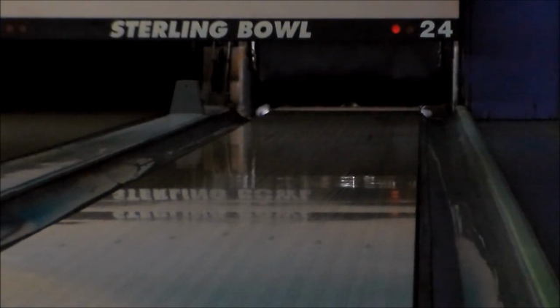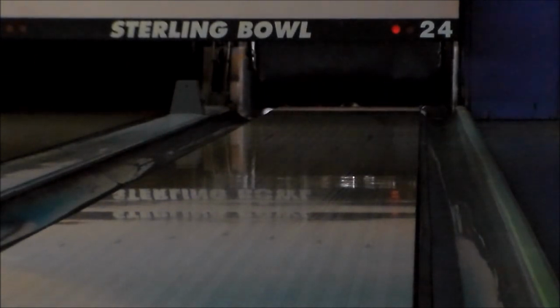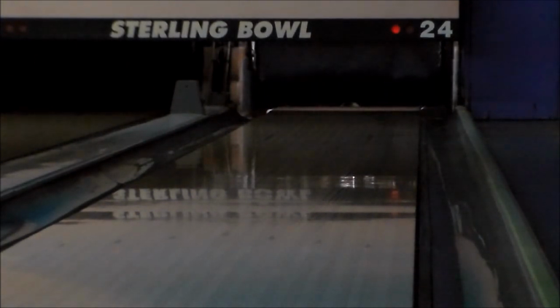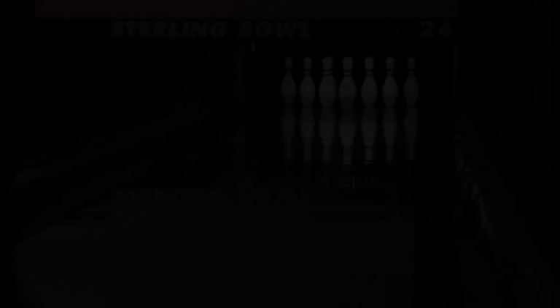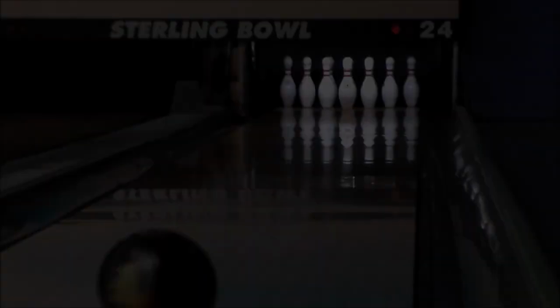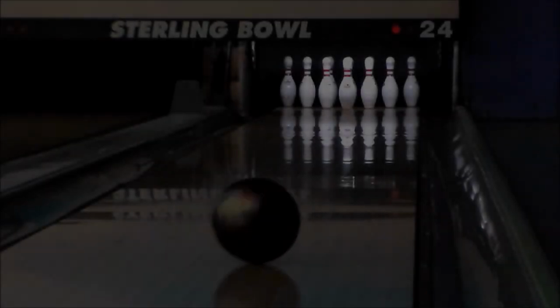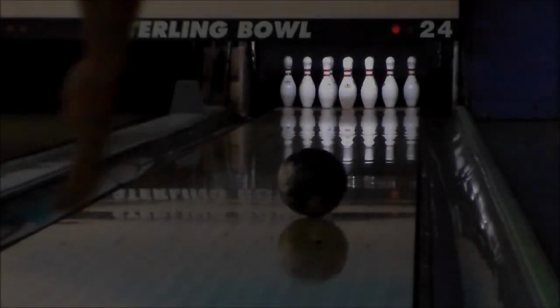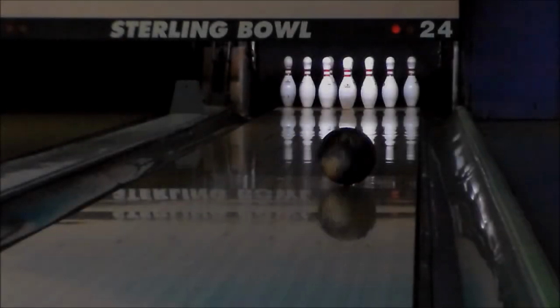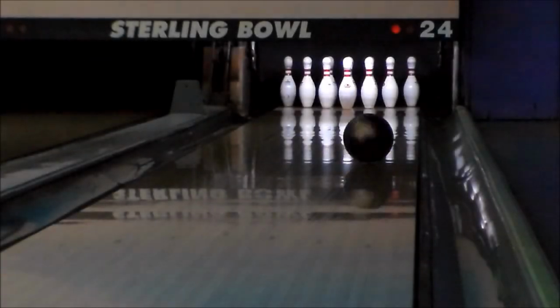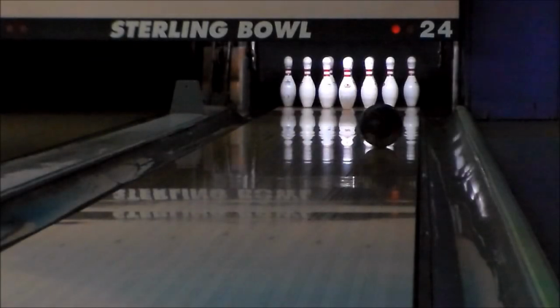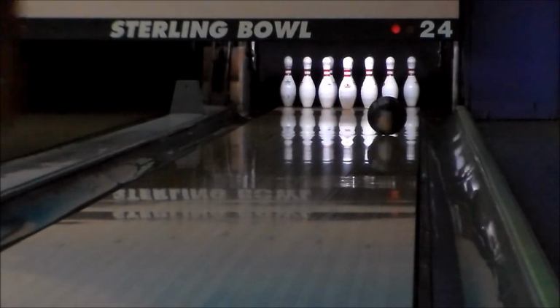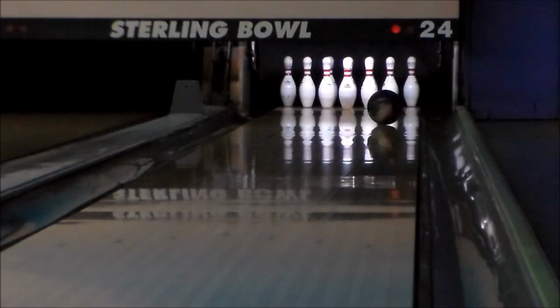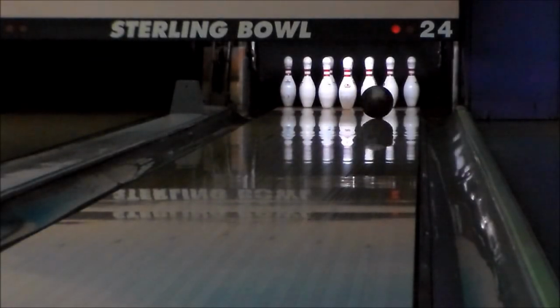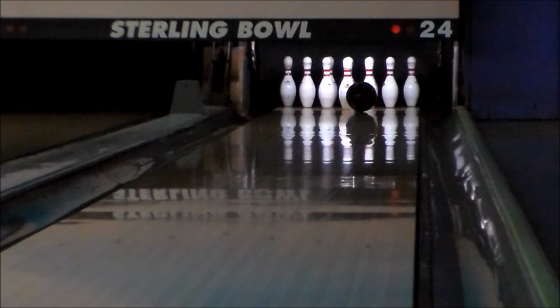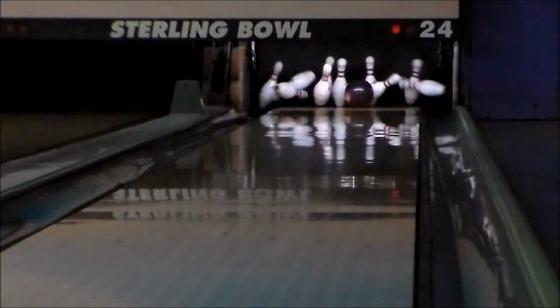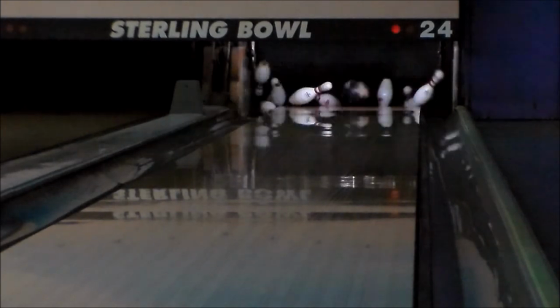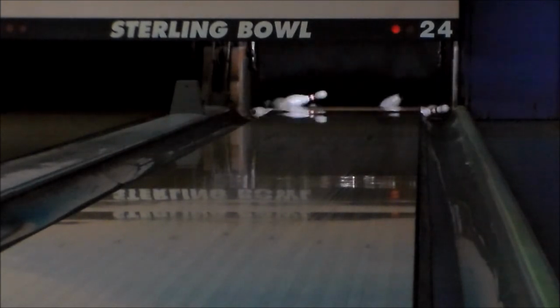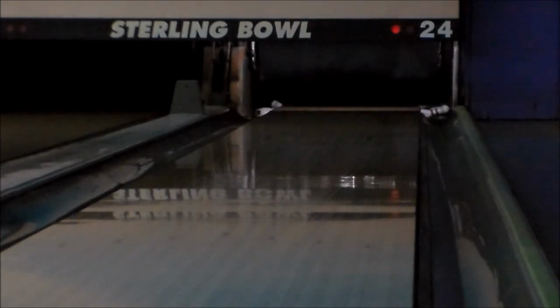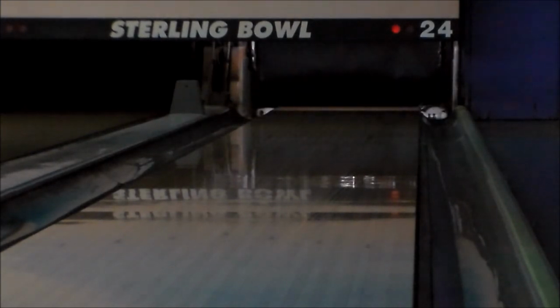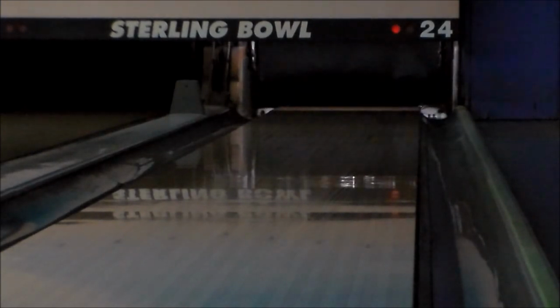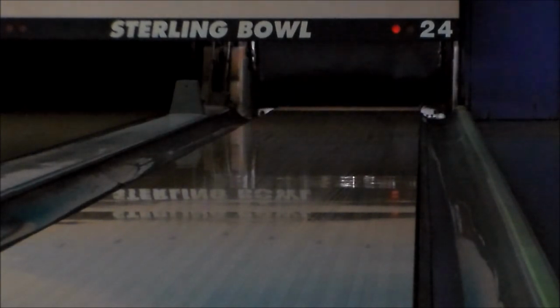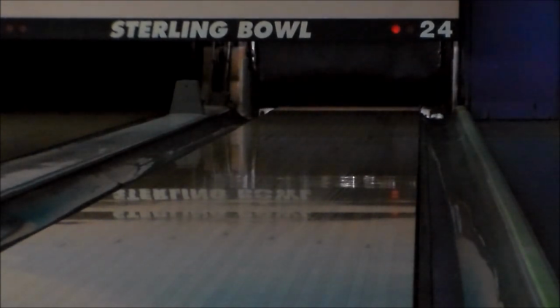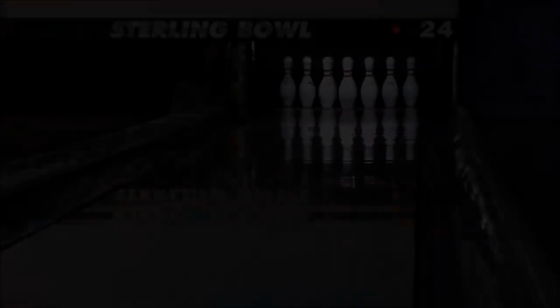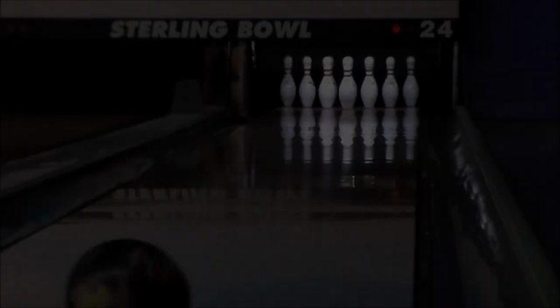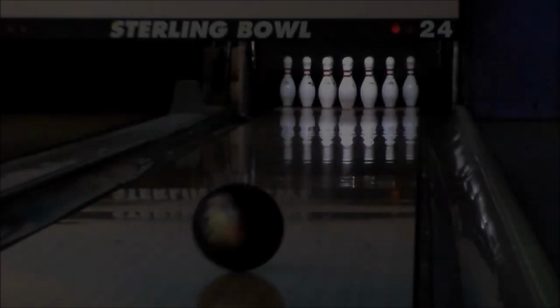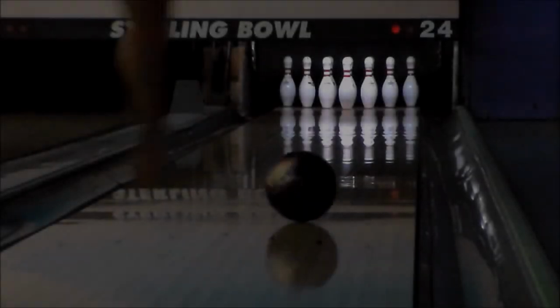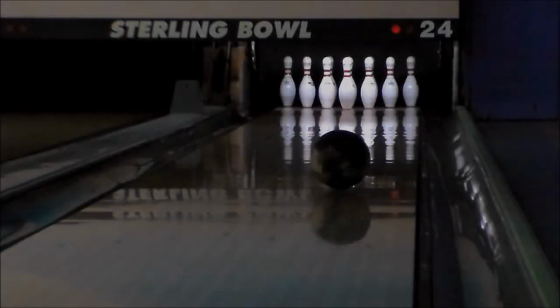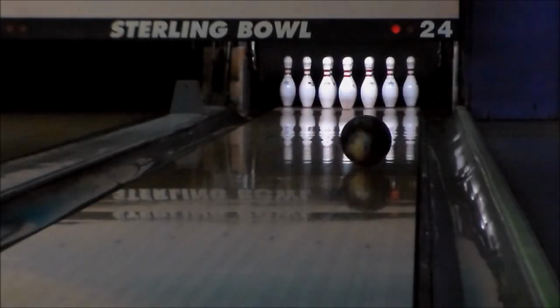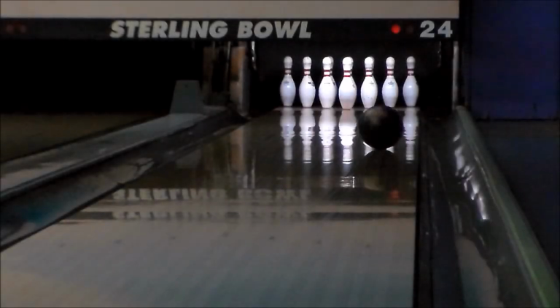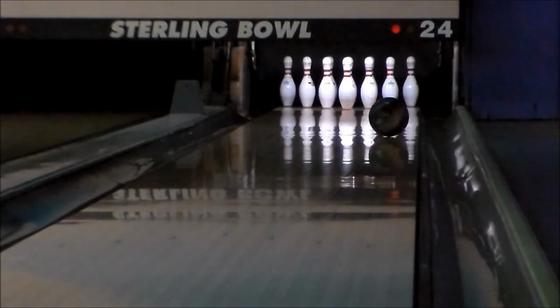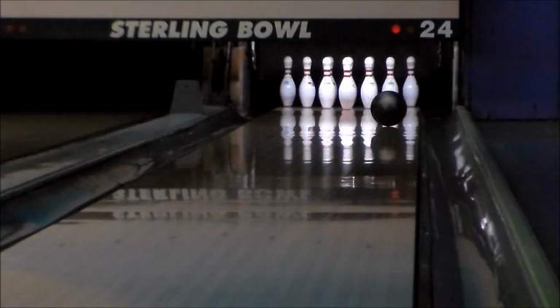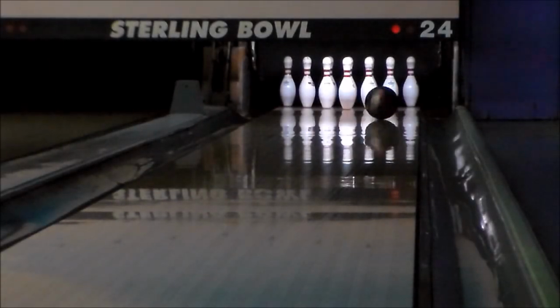That makes the LOCK great for lower revolution players, high ball speed players, or anyone looking for strong hook from the STORM lineup.